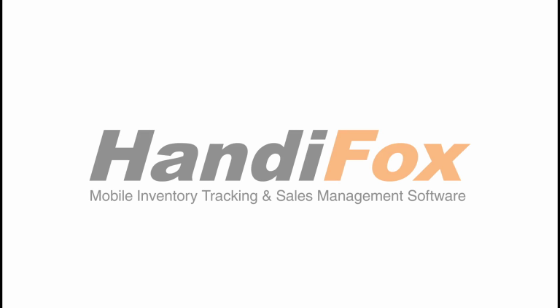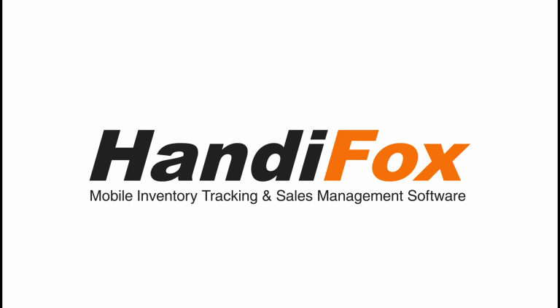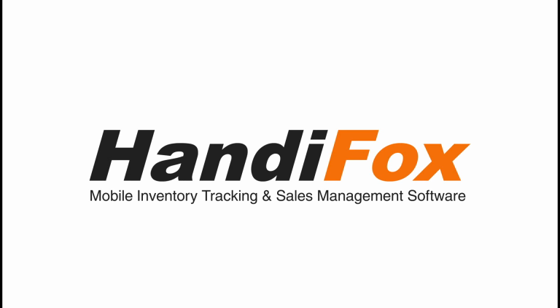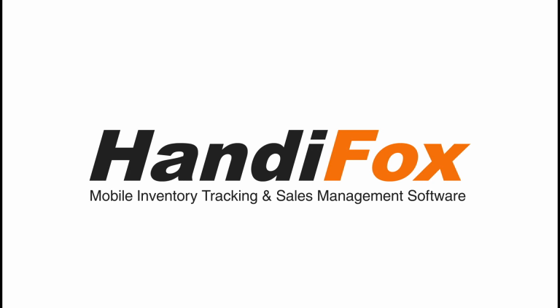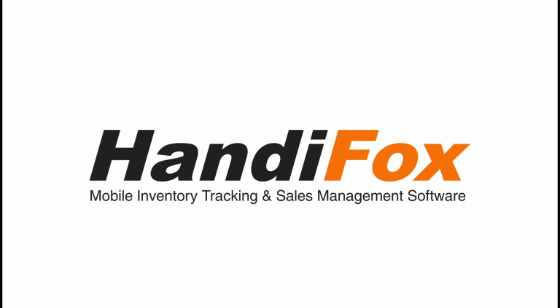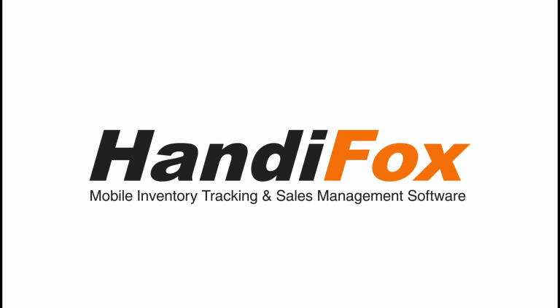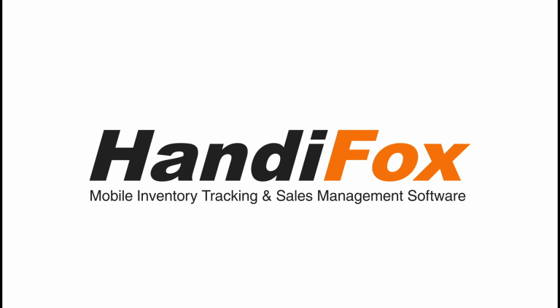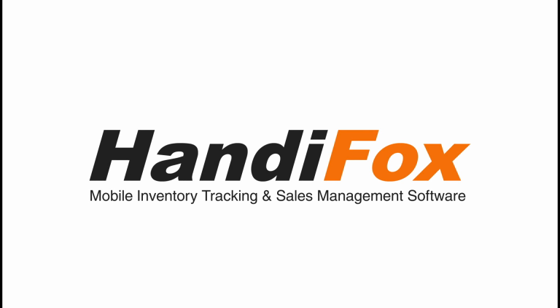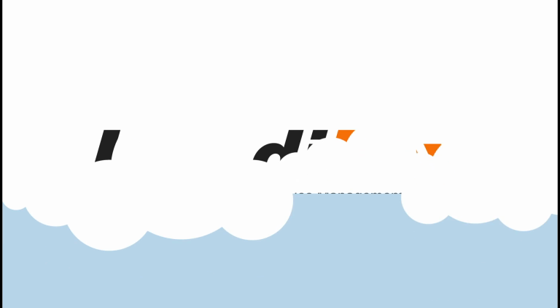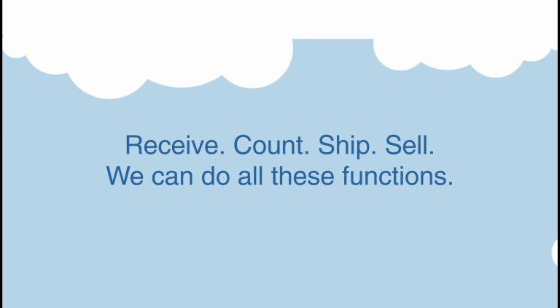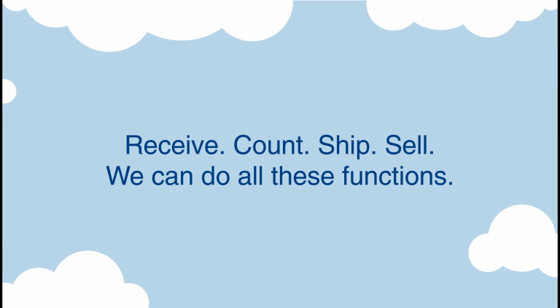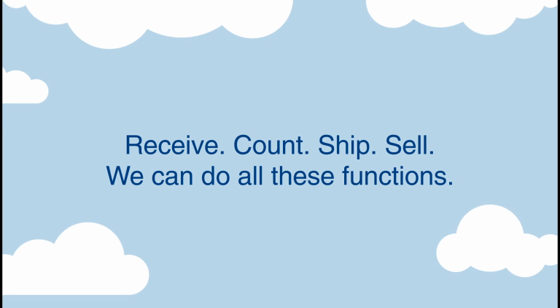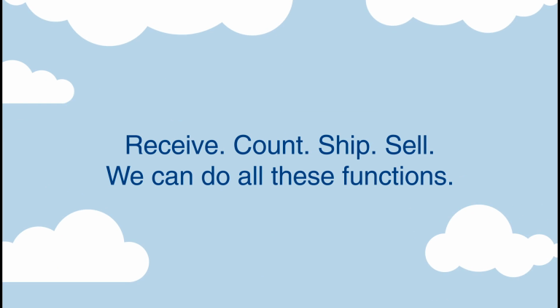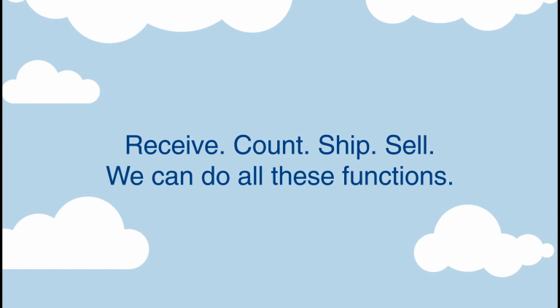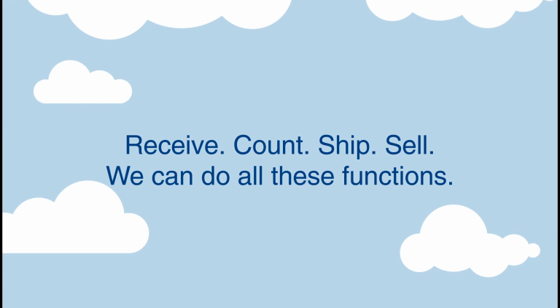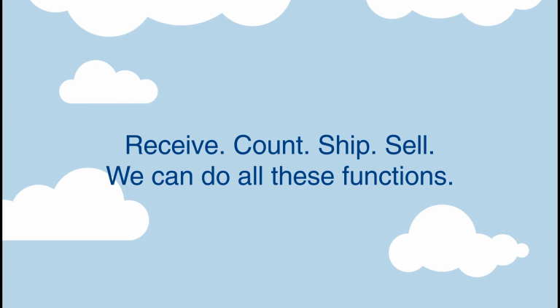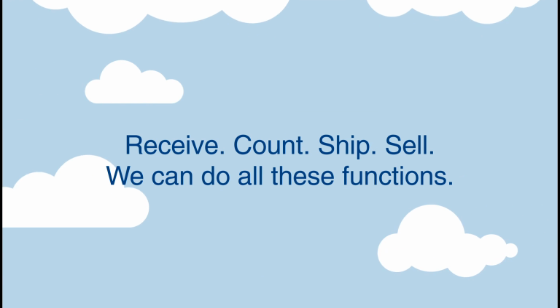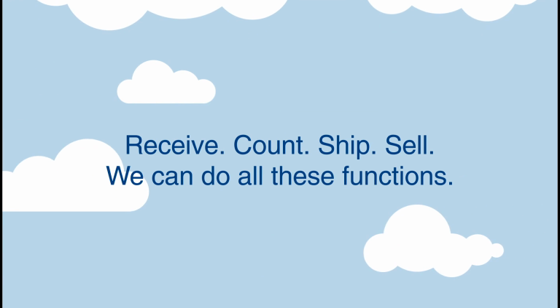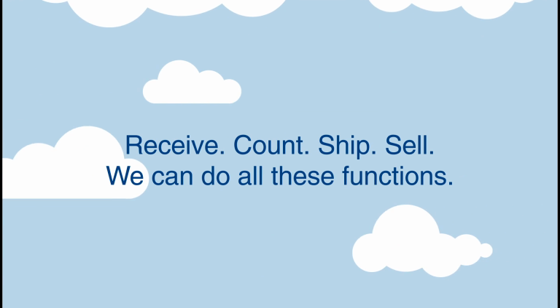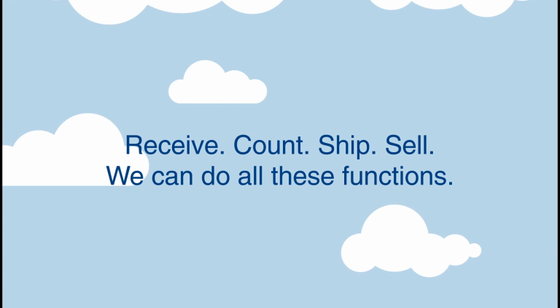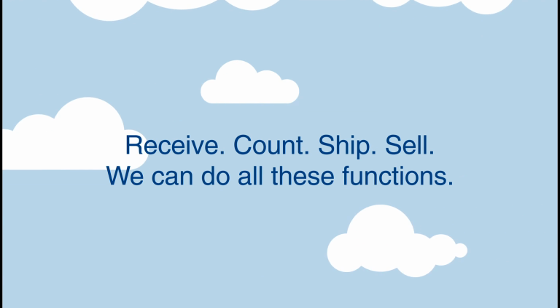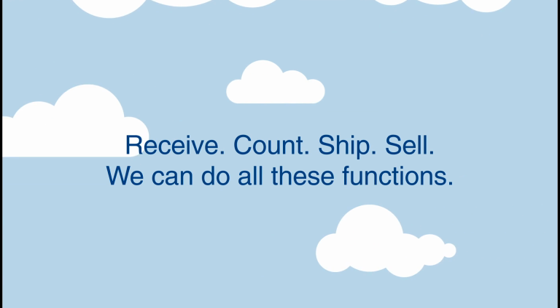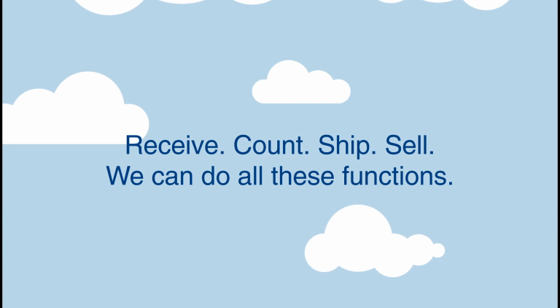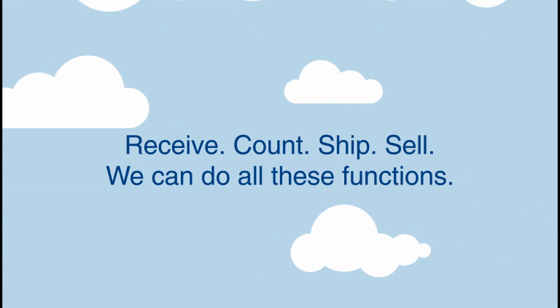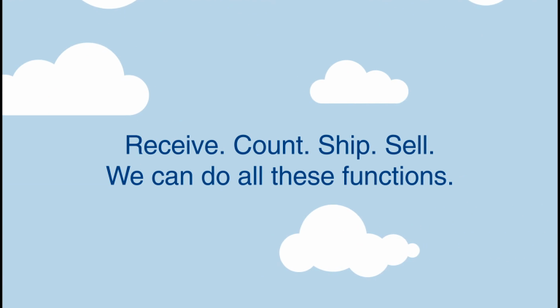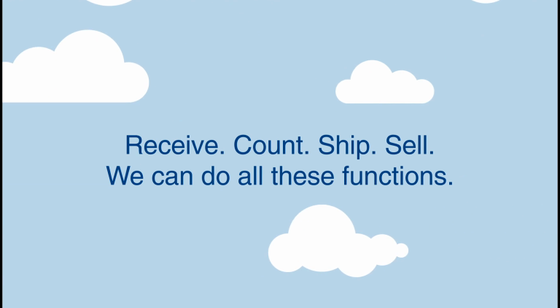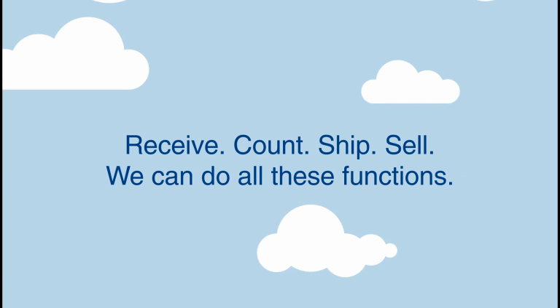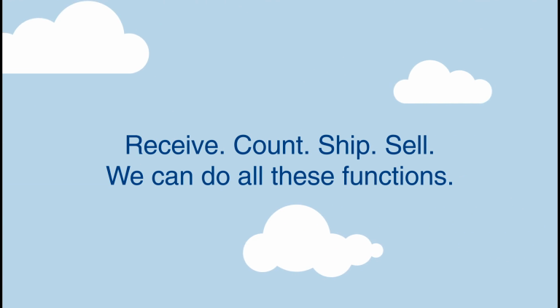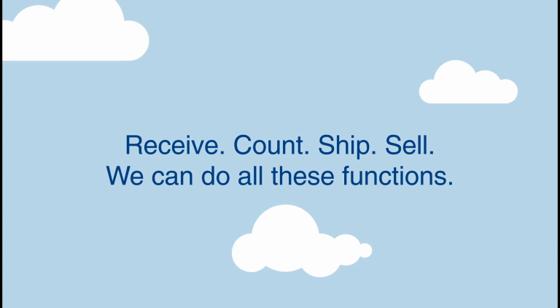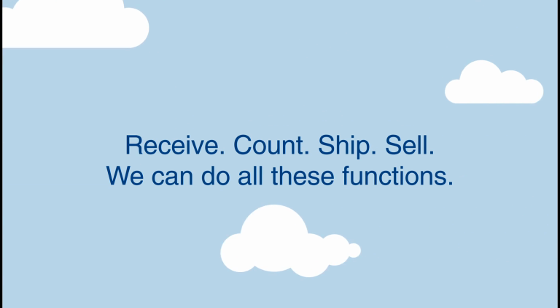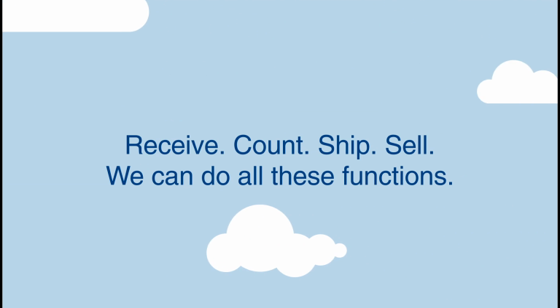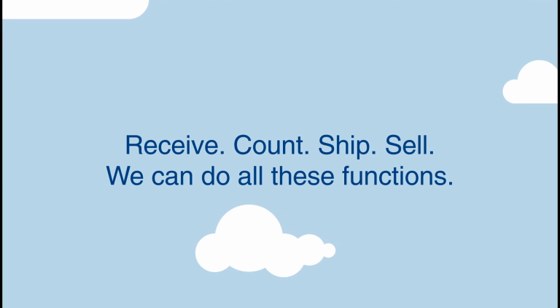HandyFox. Receive, count, ship, sell. We can do all these functions.